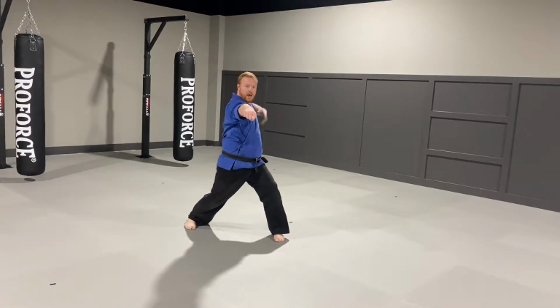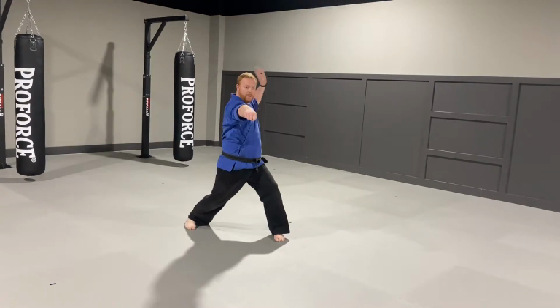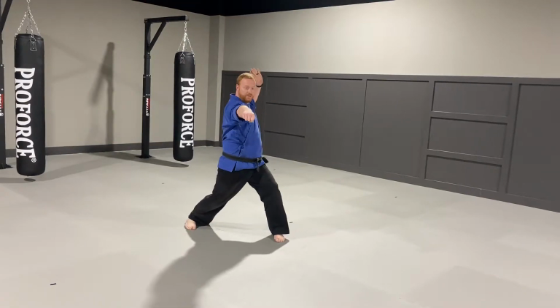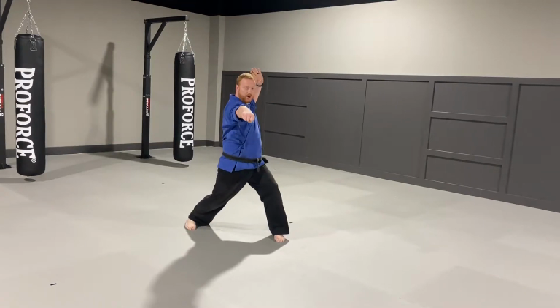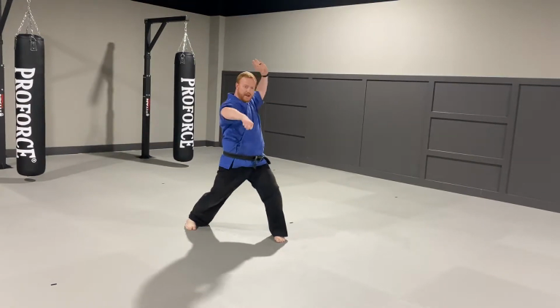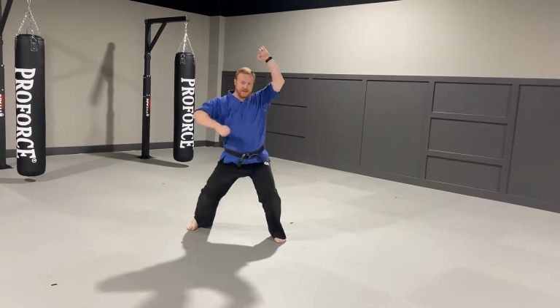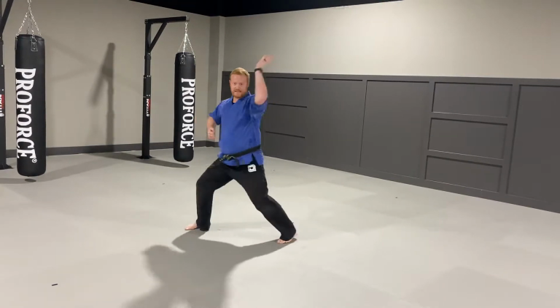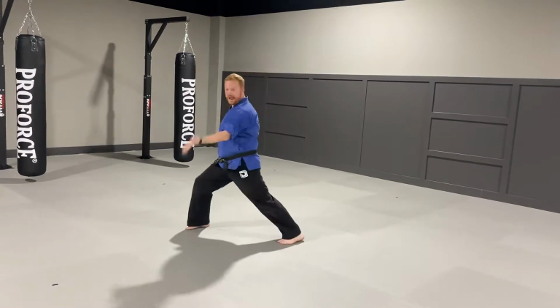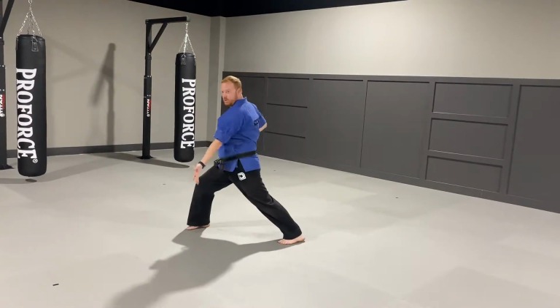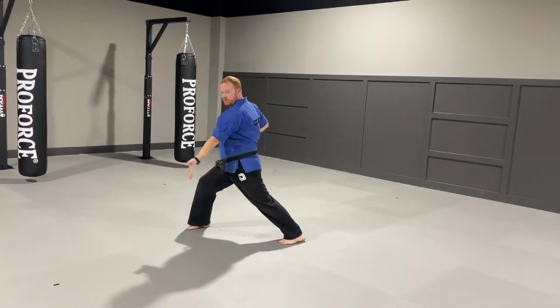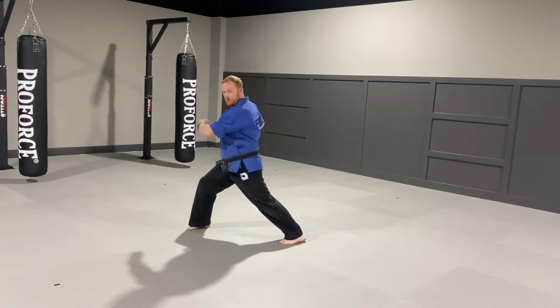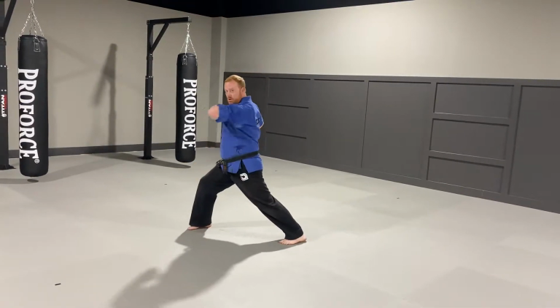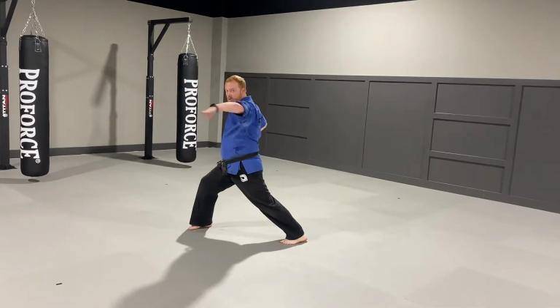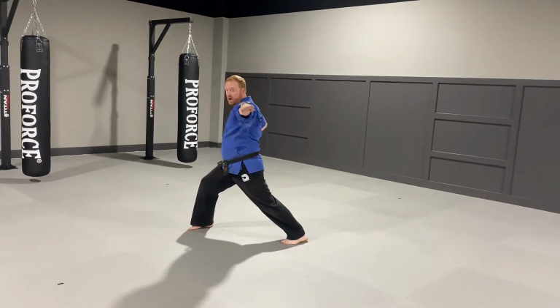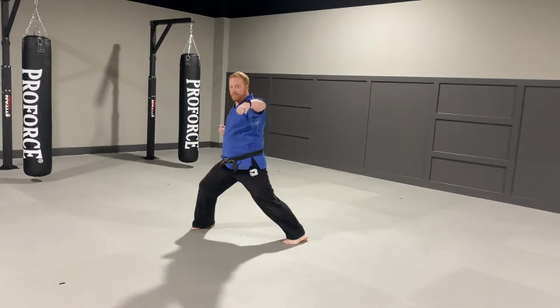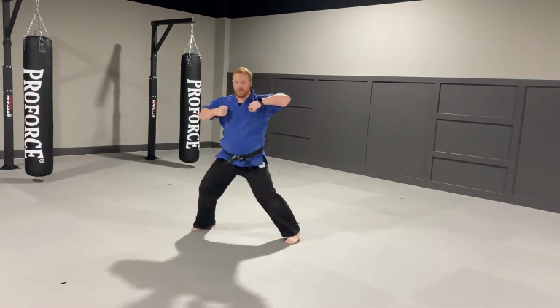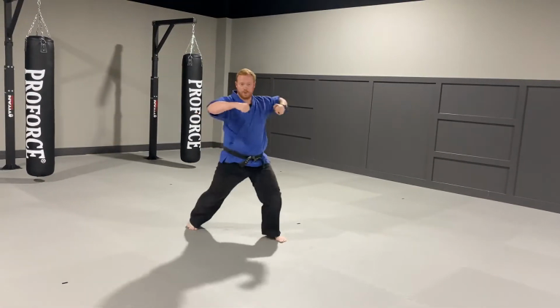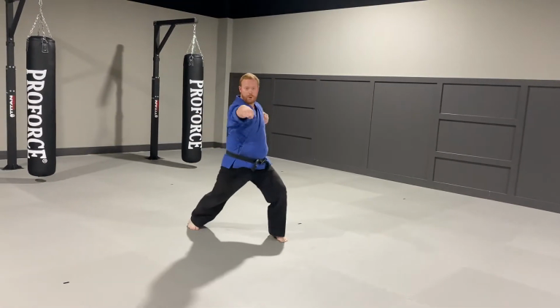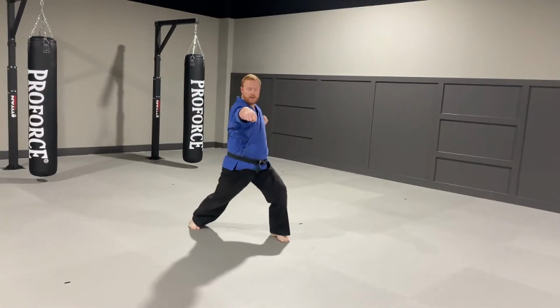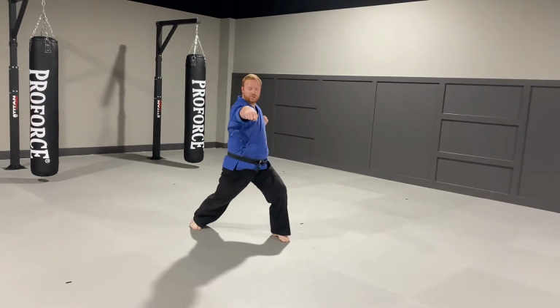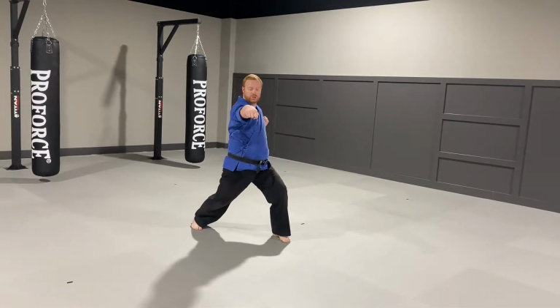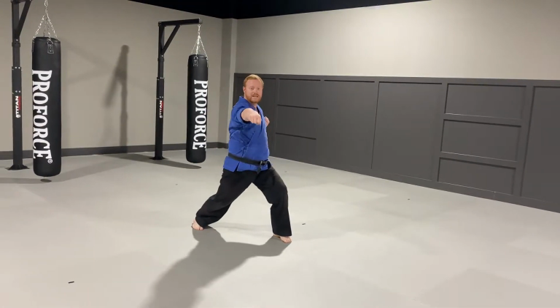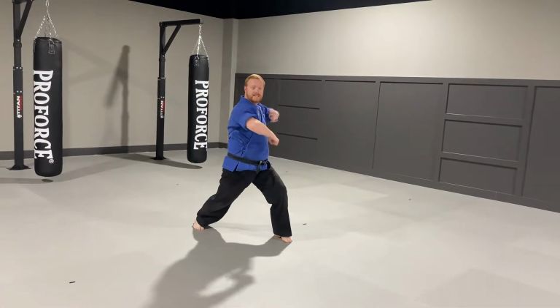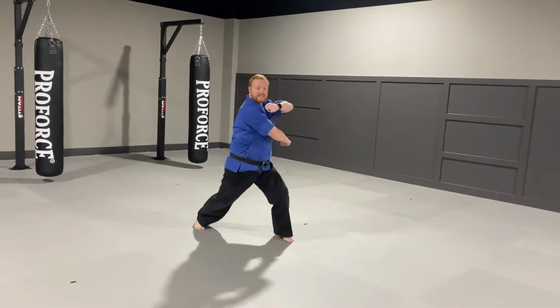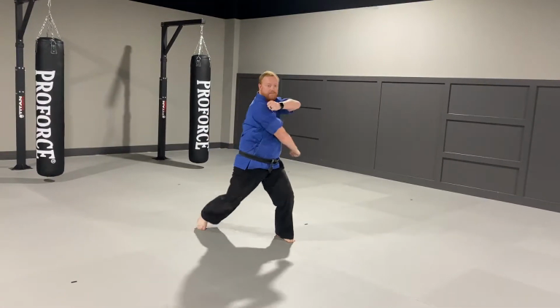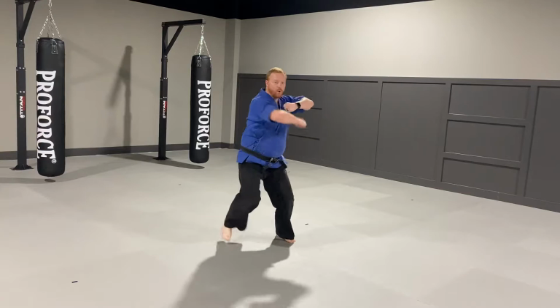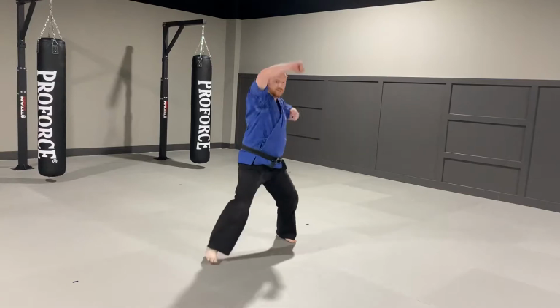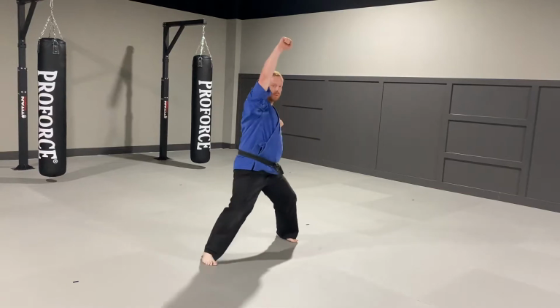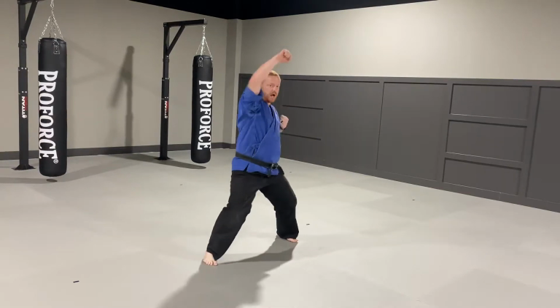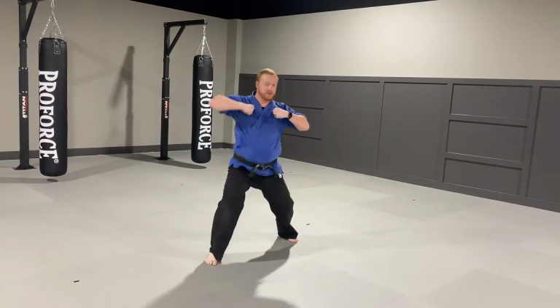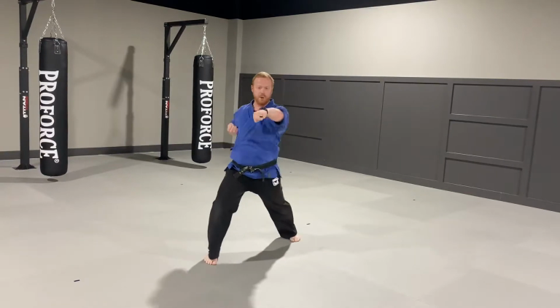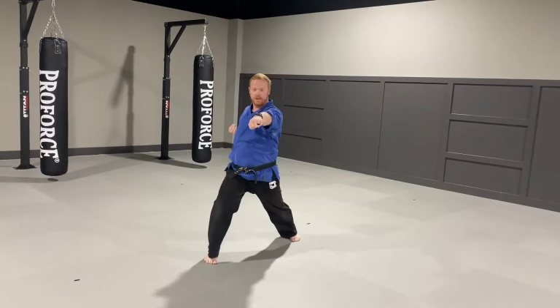I'm going to throw a knife hand down. Chop. Punch. Step forwards. Block and punch.